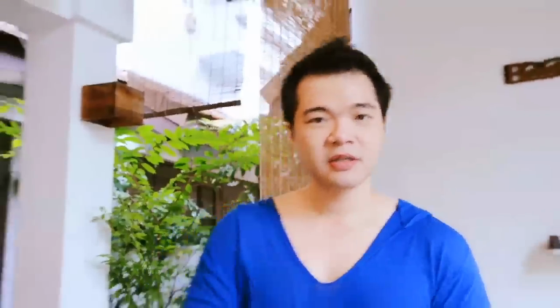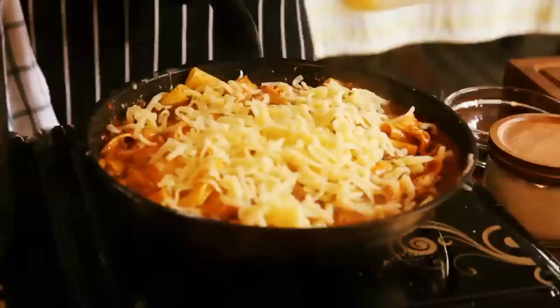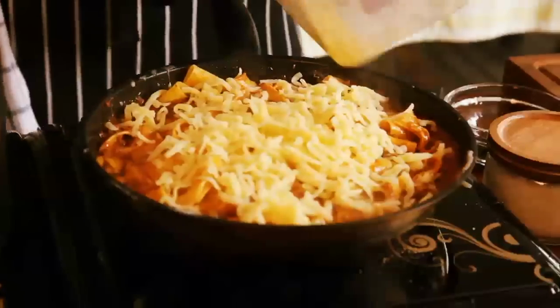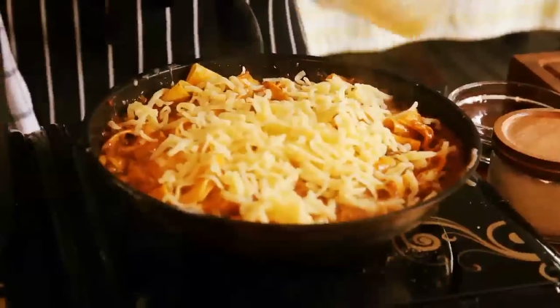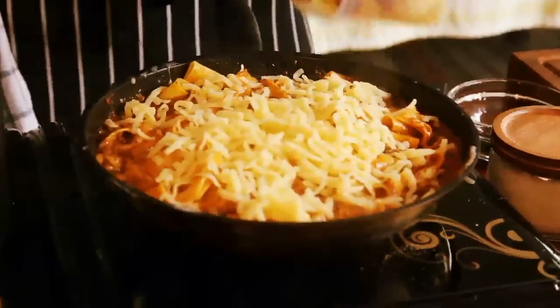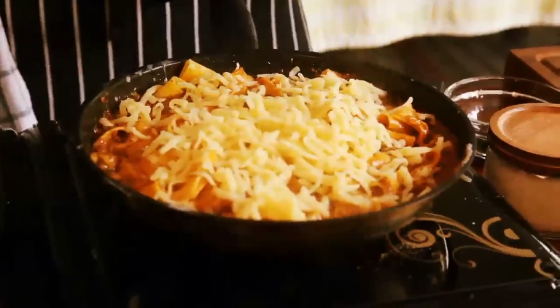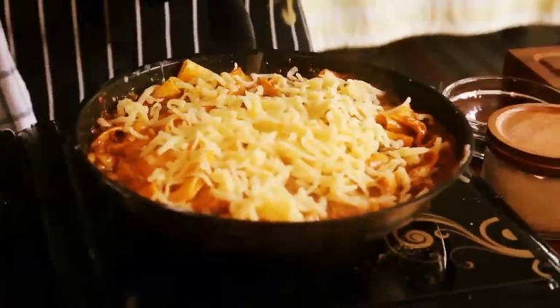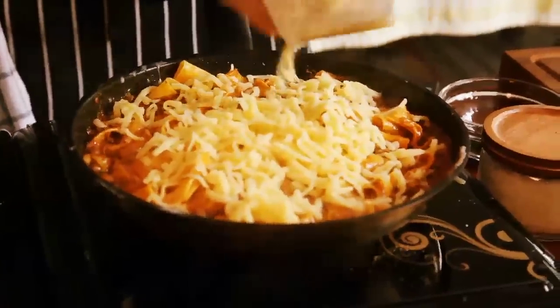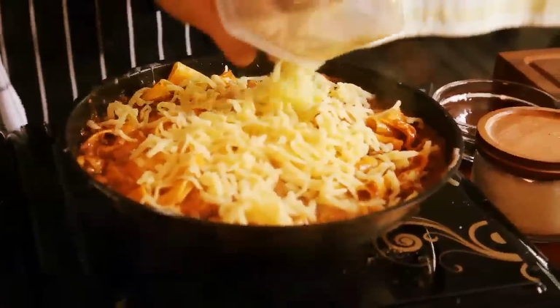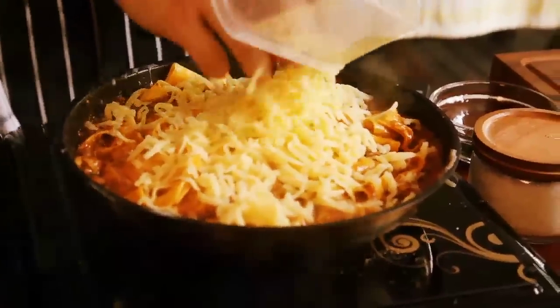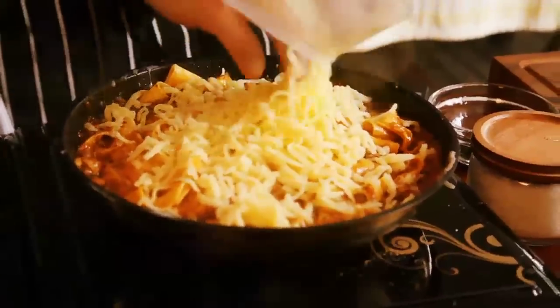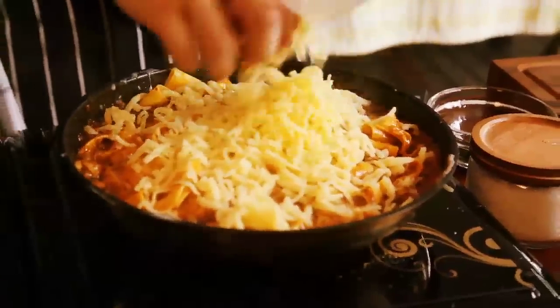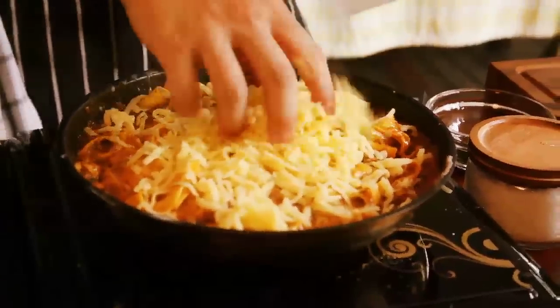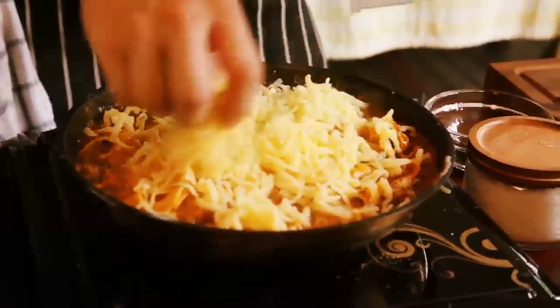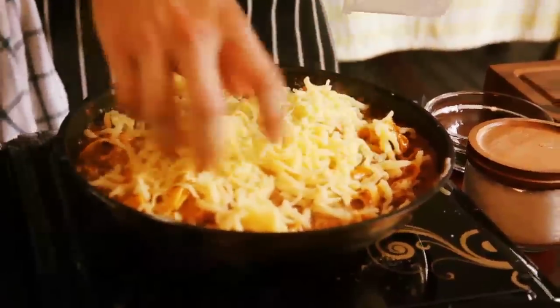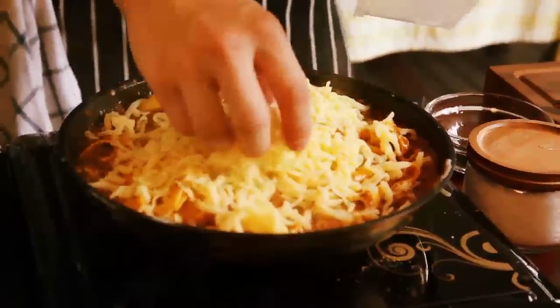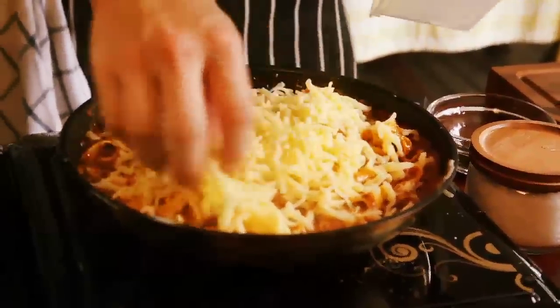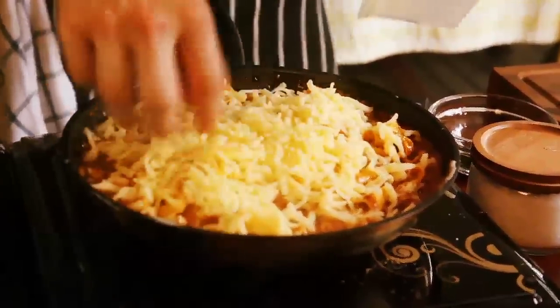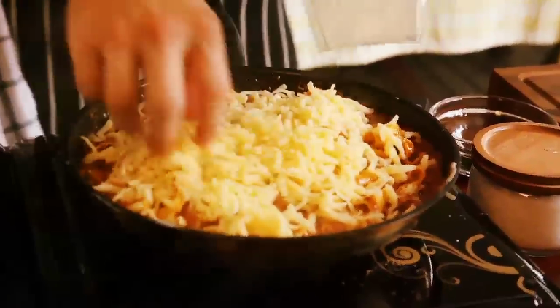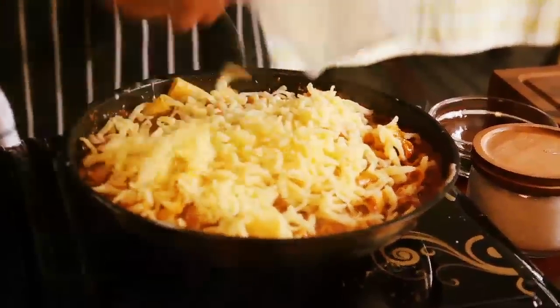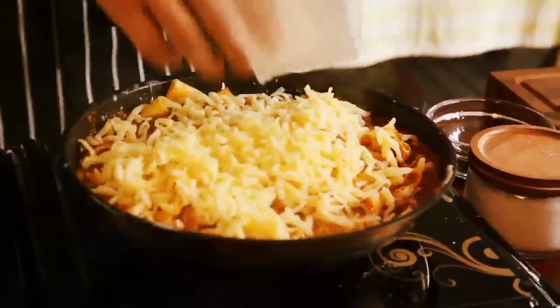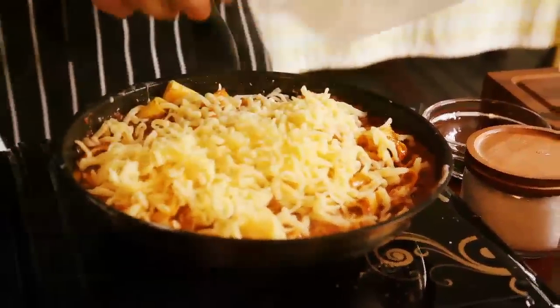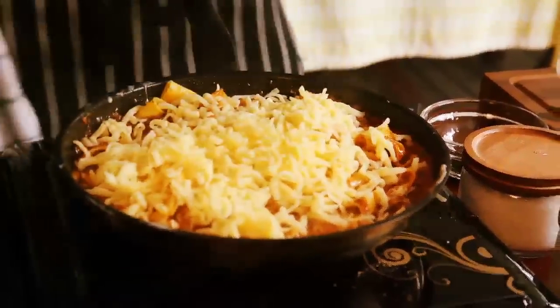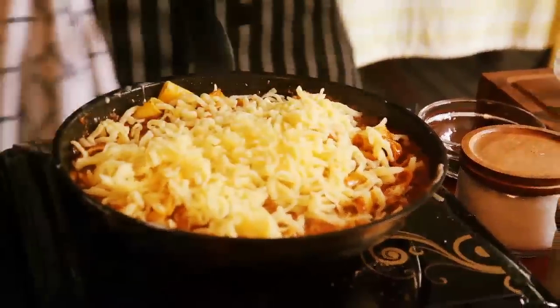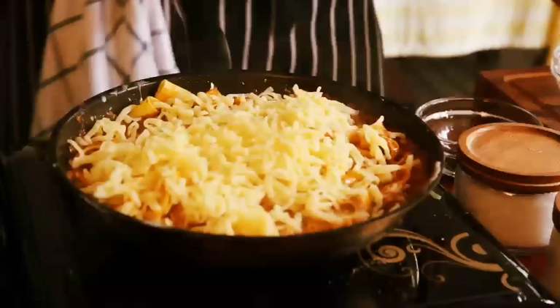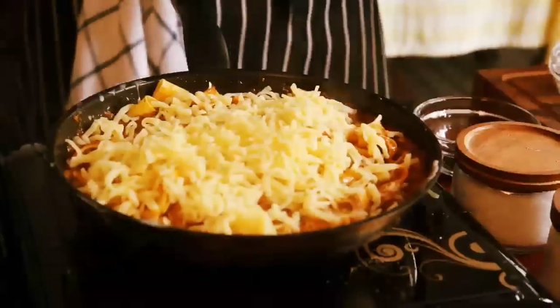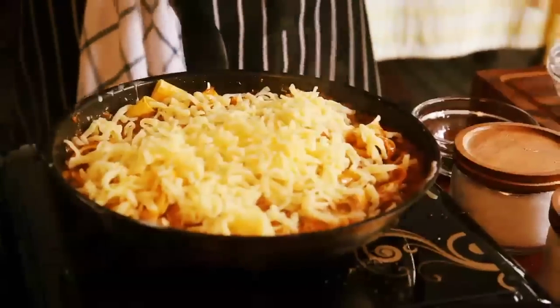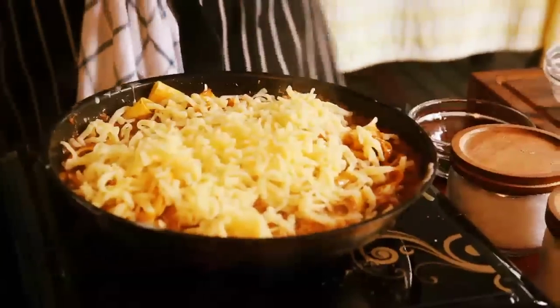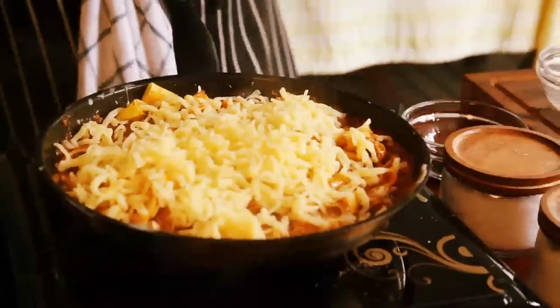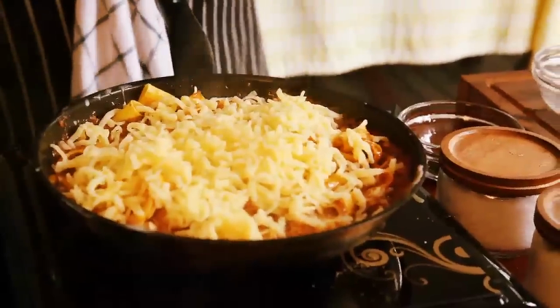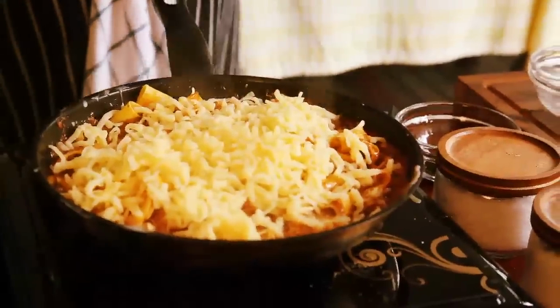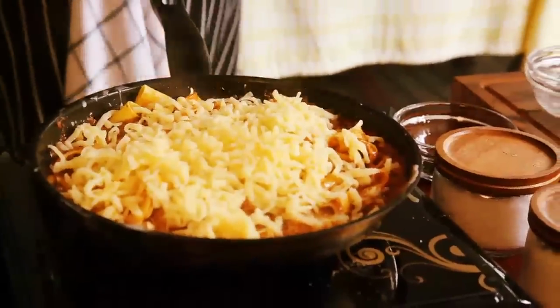Cheese — a lot of cheese in the pan, because our serving vessel is the pan.